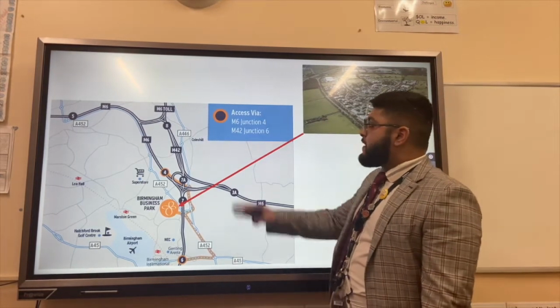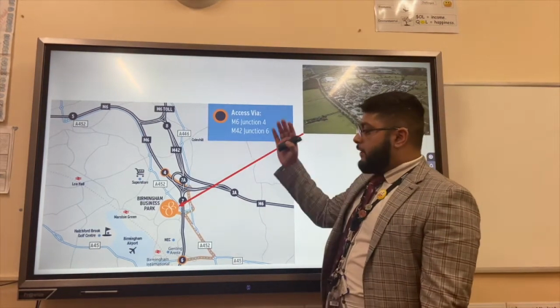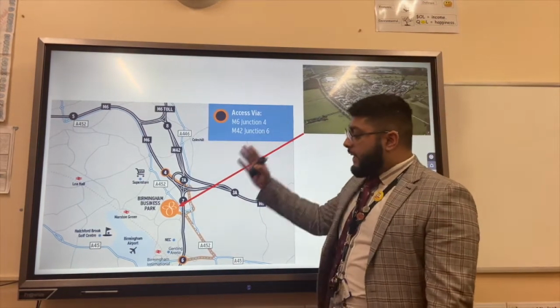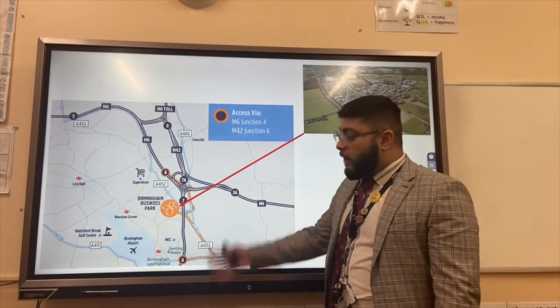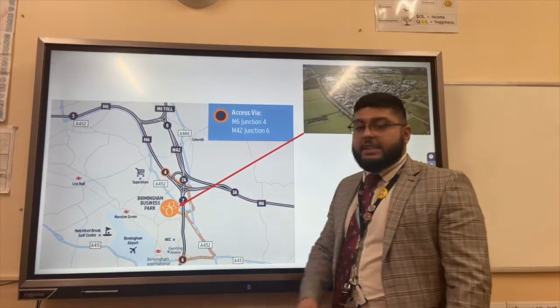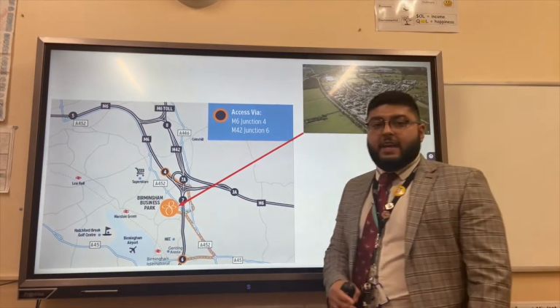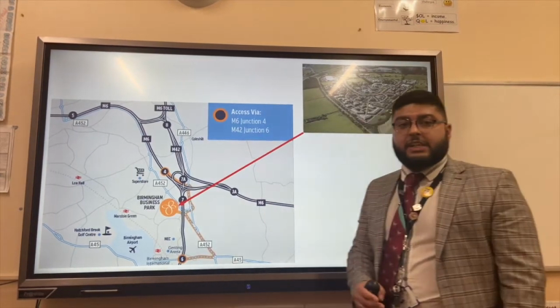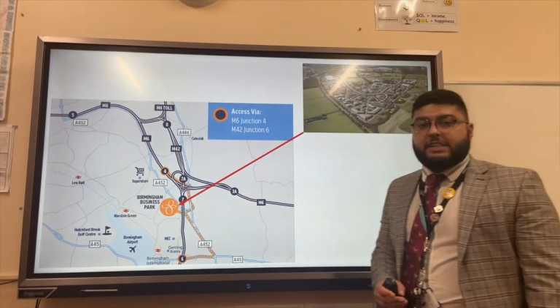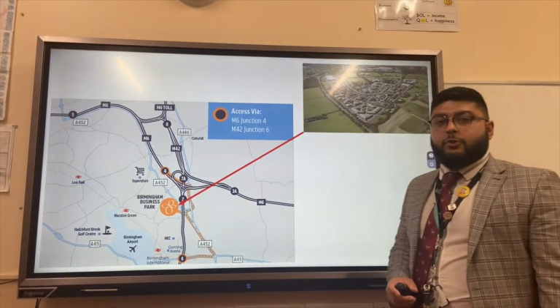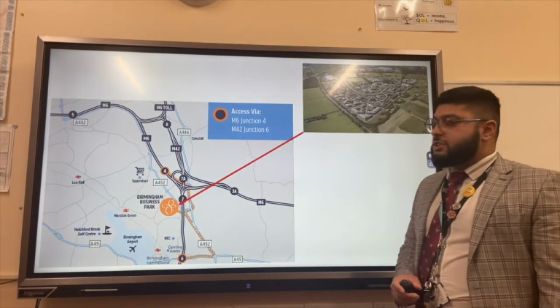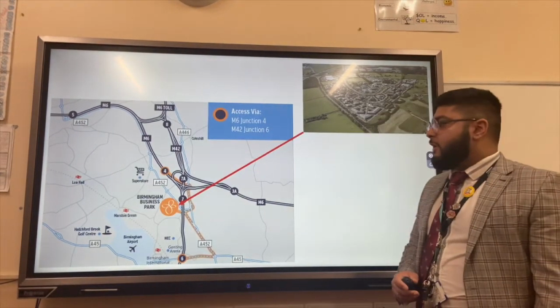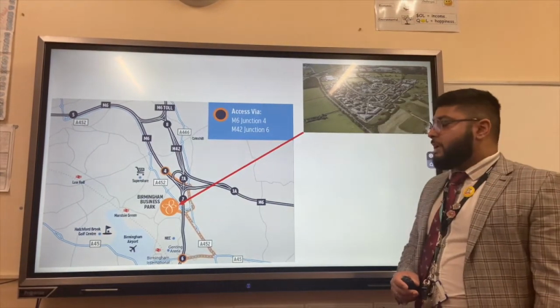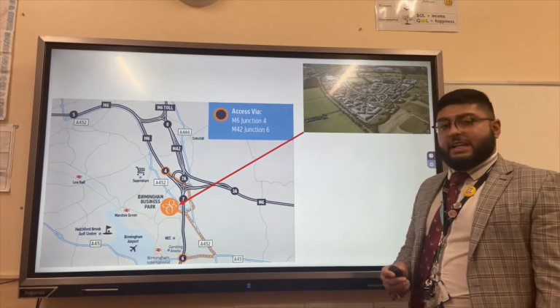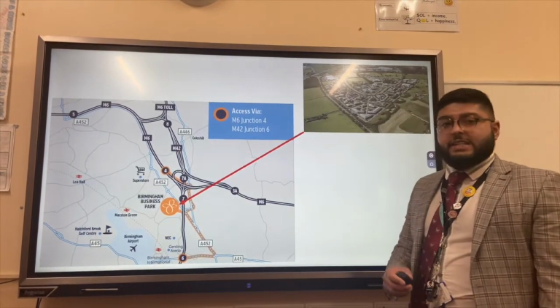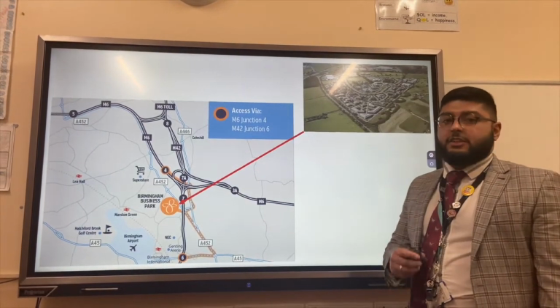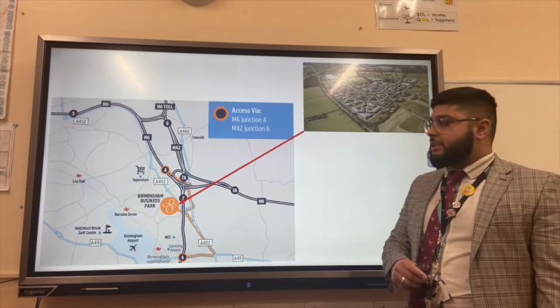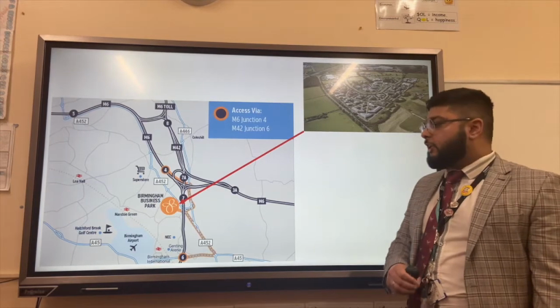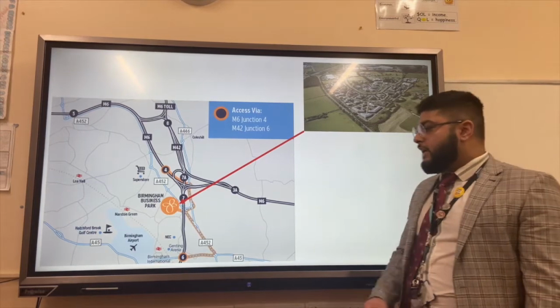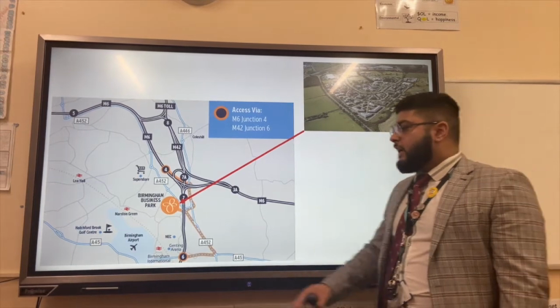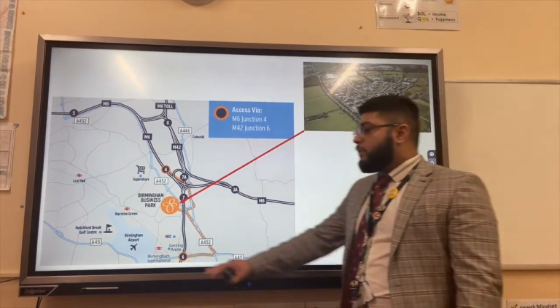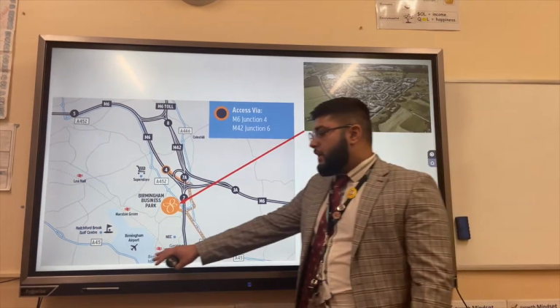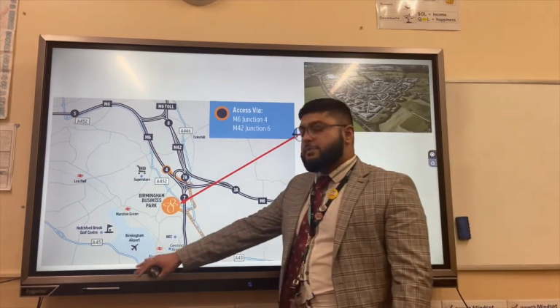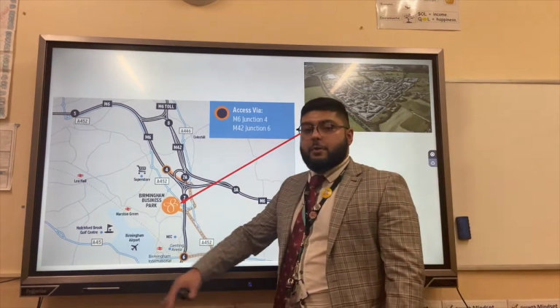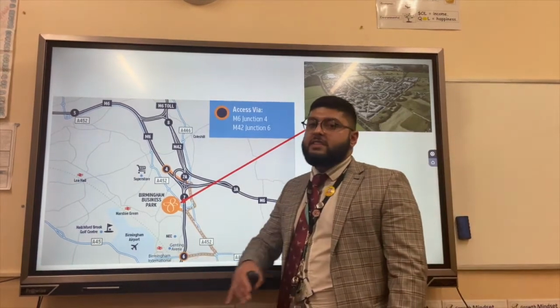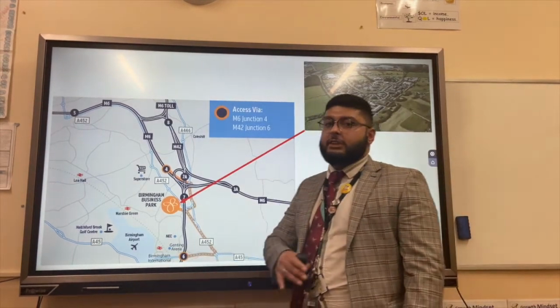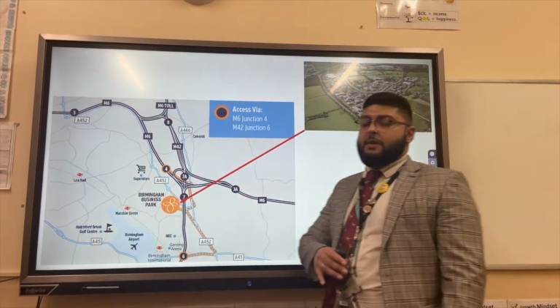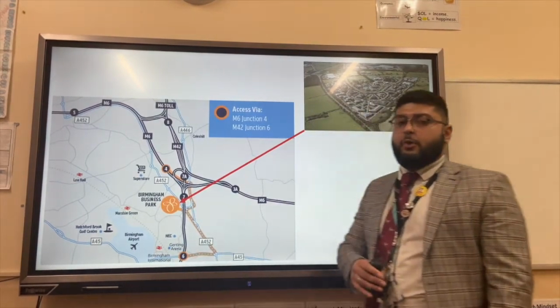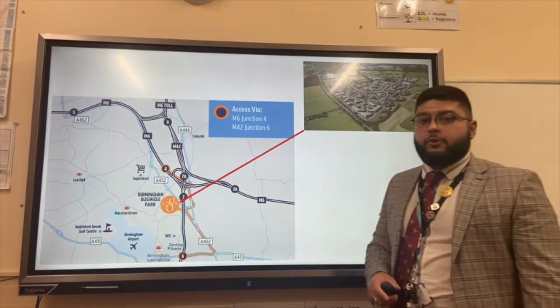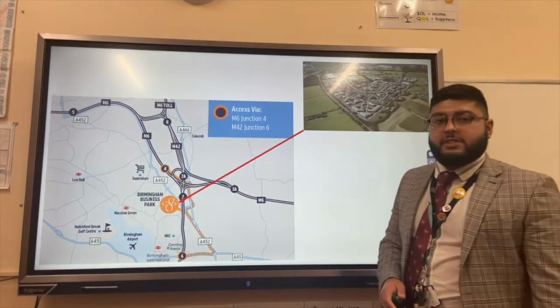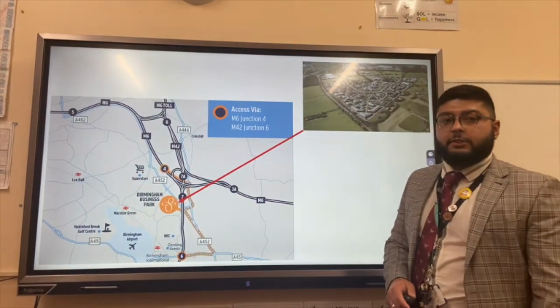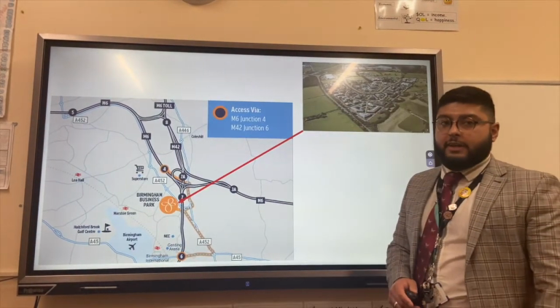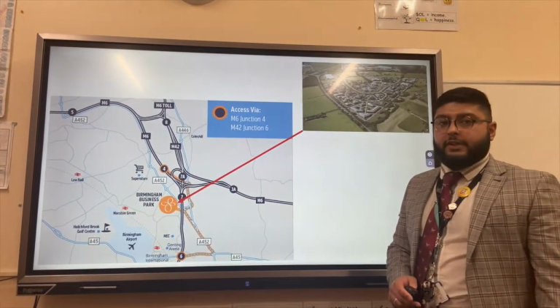It's right next to the M6 and the M42 motorways, connecting it to the rest of the country. It's also next to Birmingham International Airport for international deliveries.